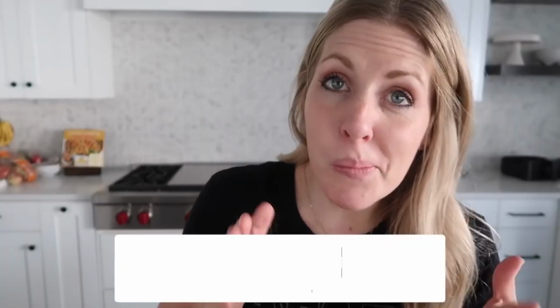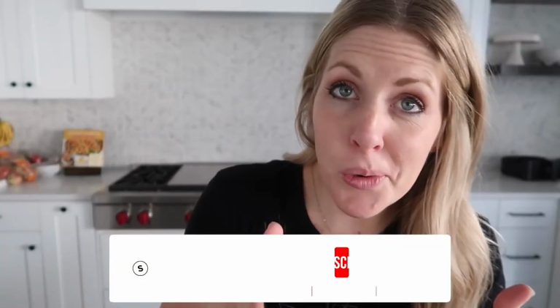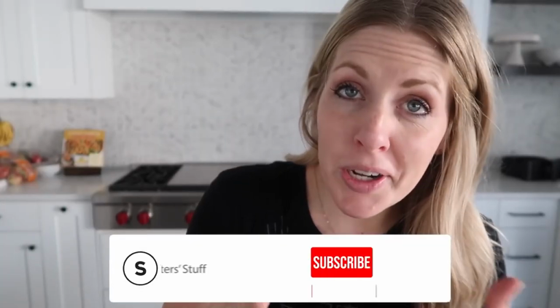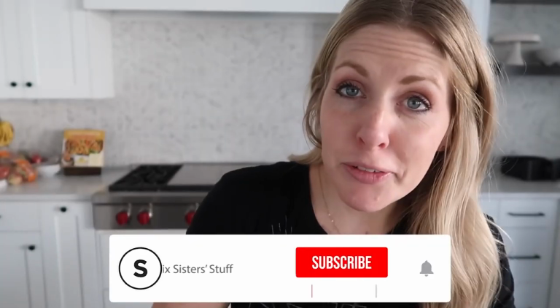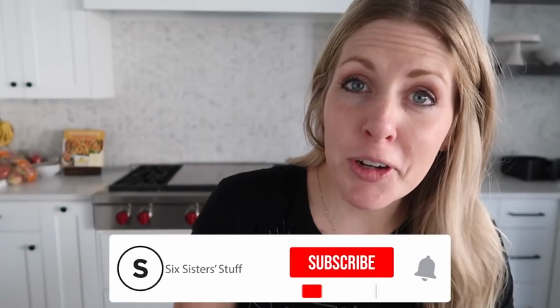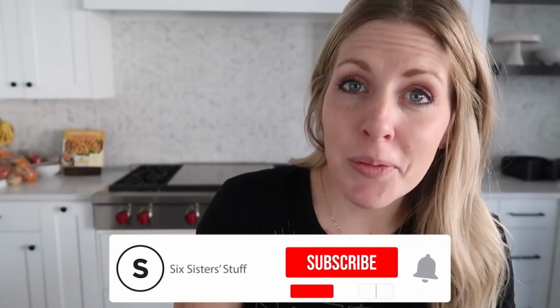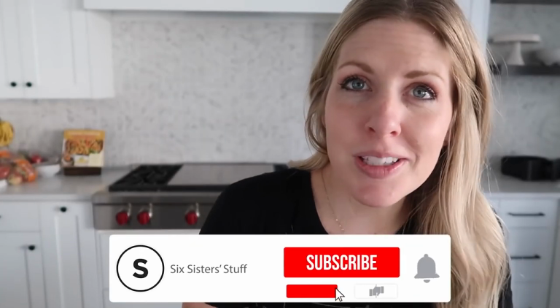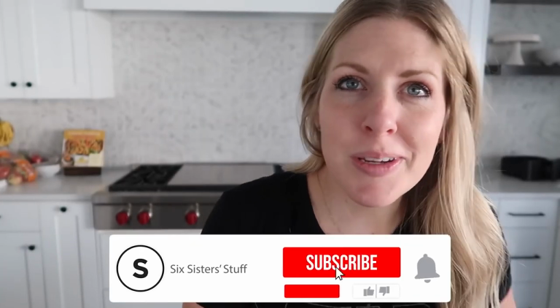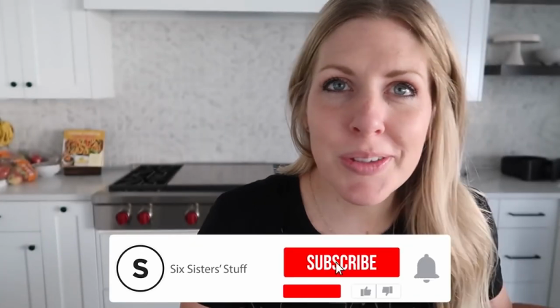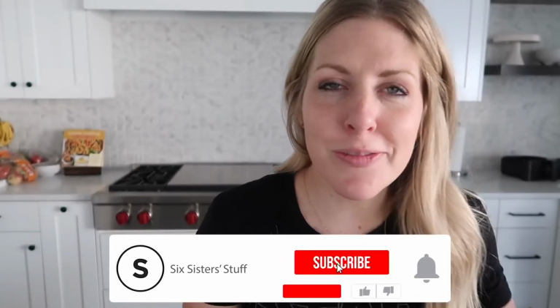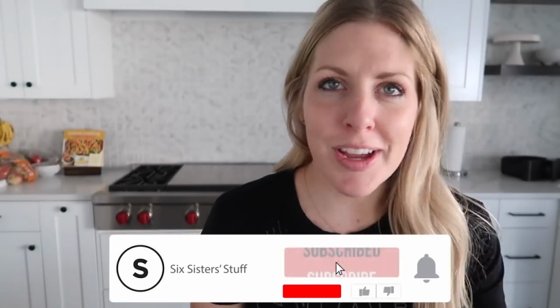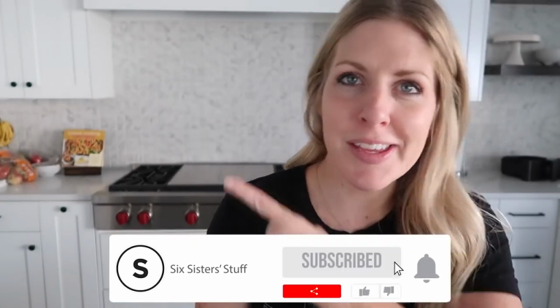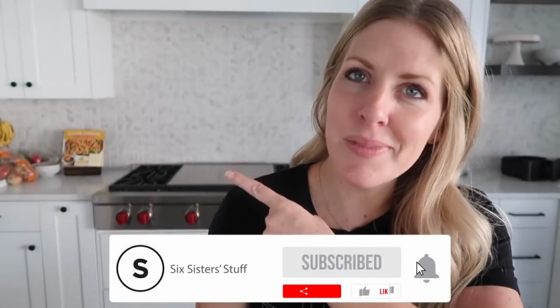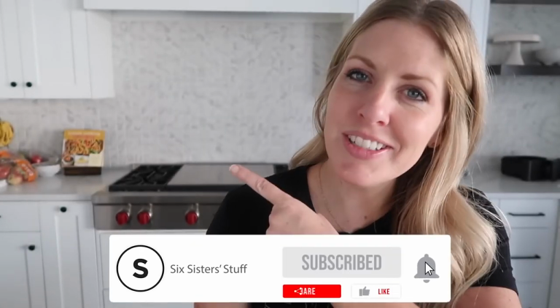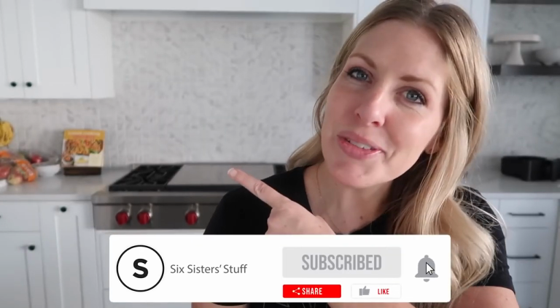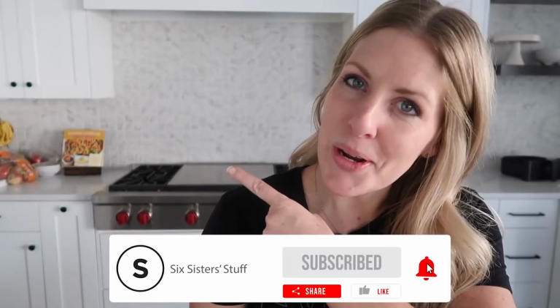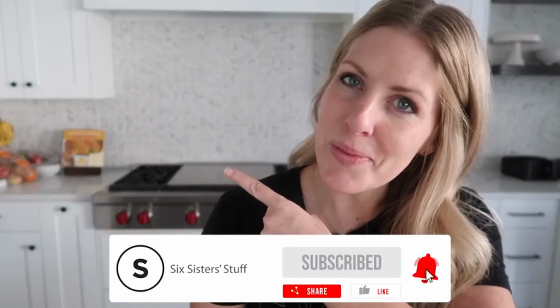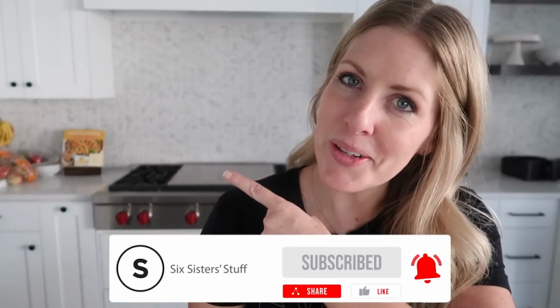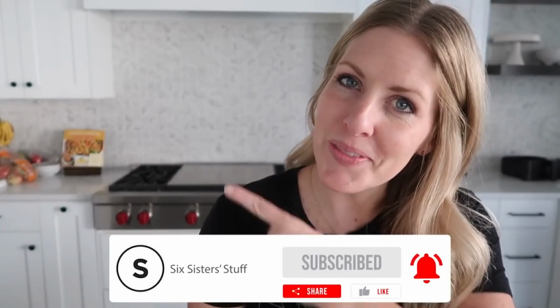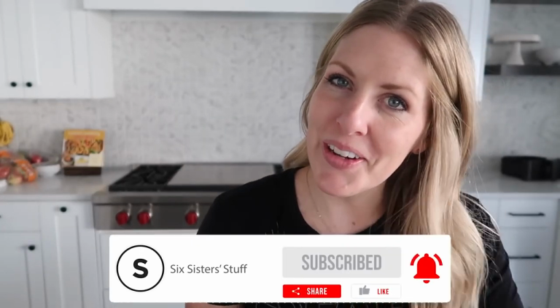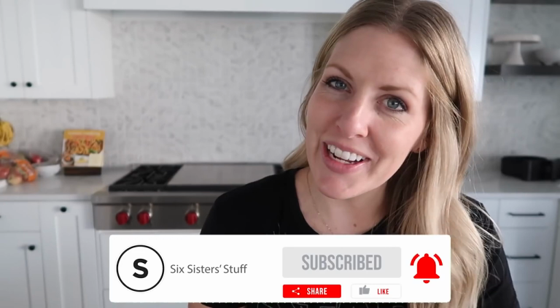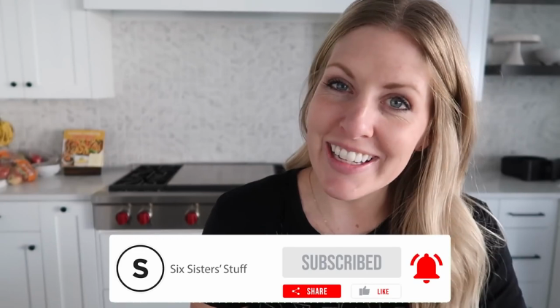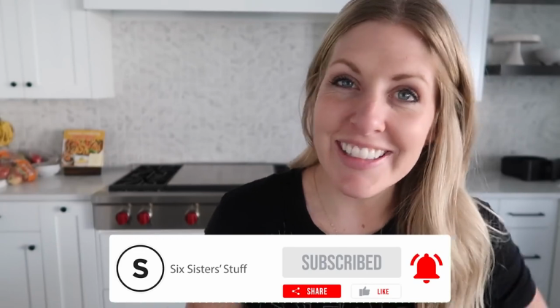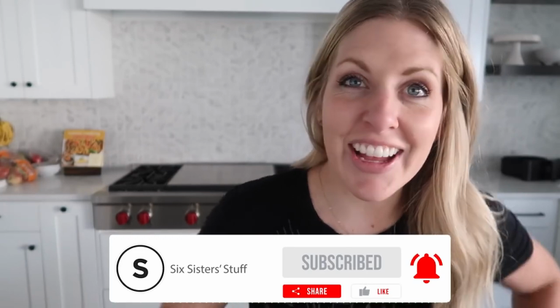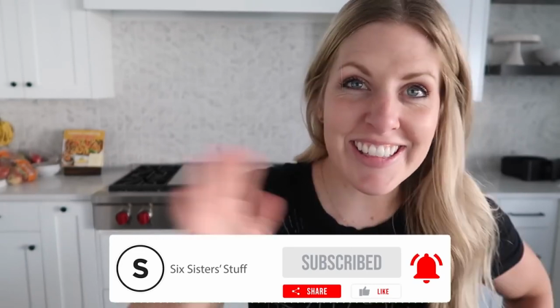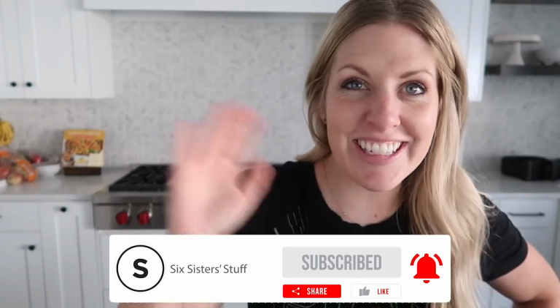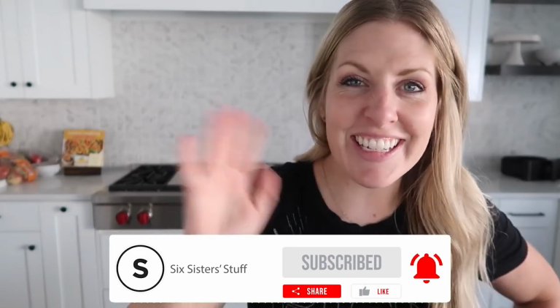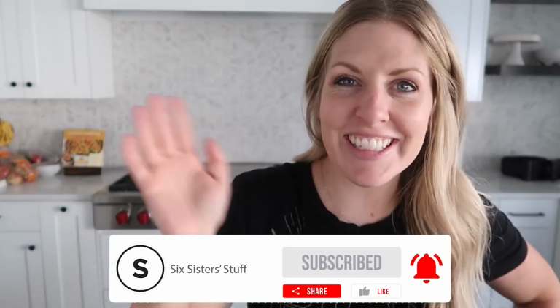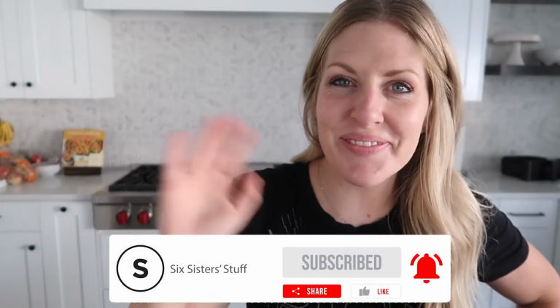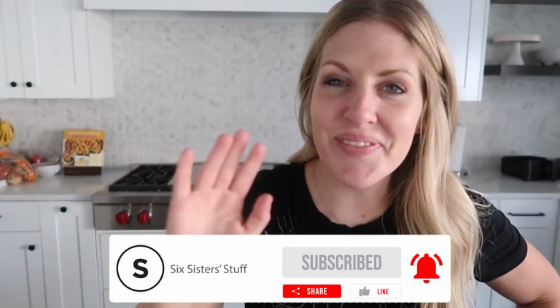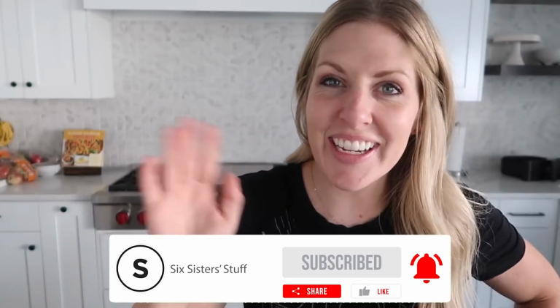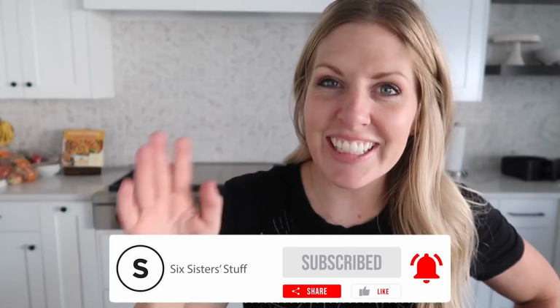If you want more air fryer recipes, you can find them right up there. See you next time, bye!